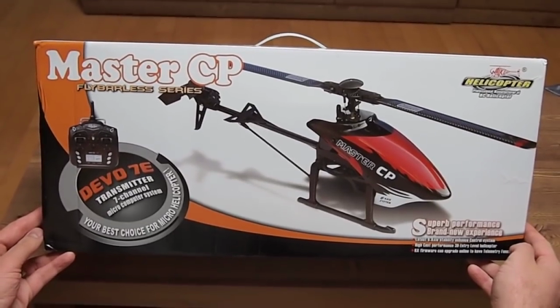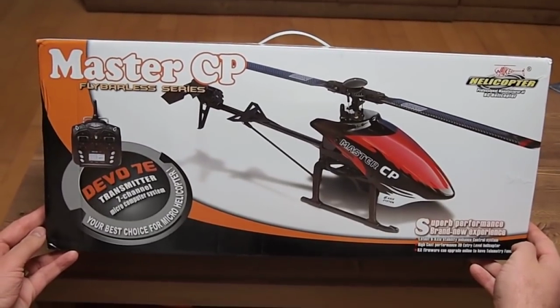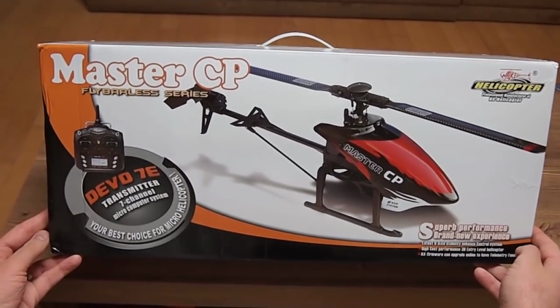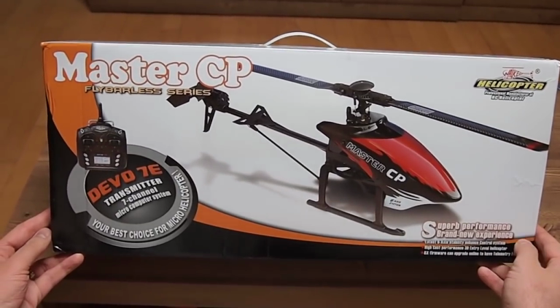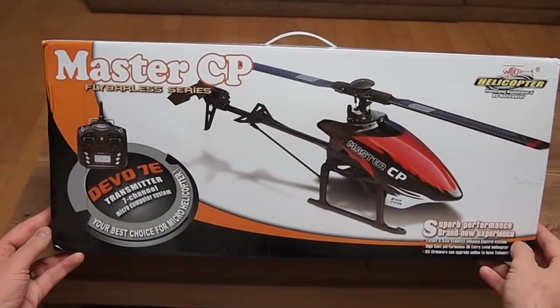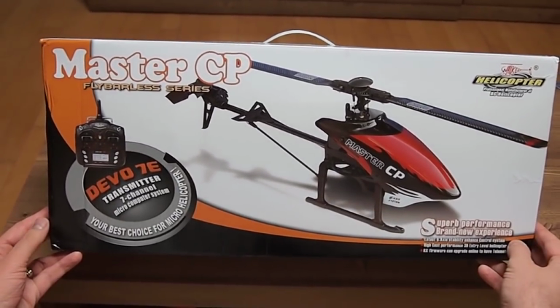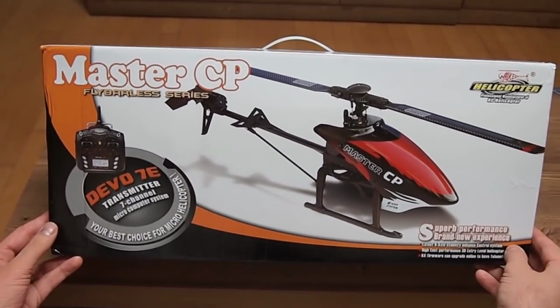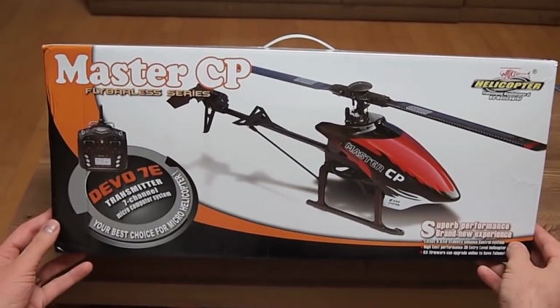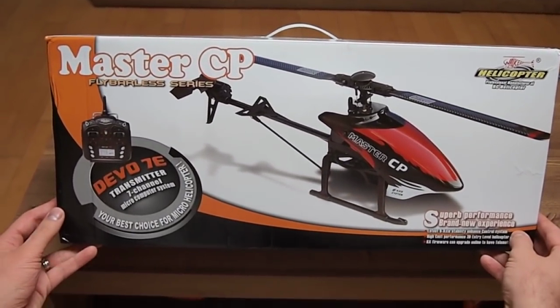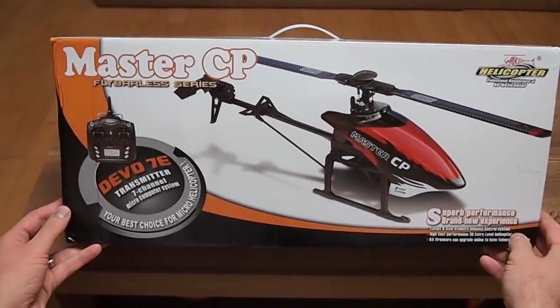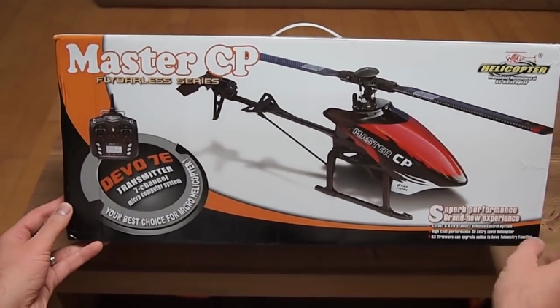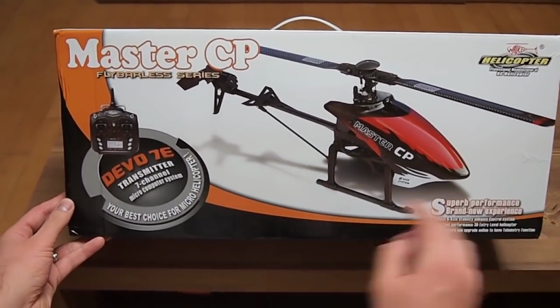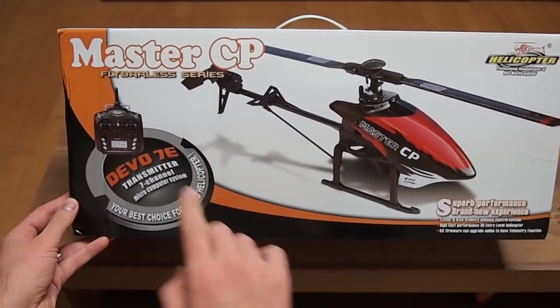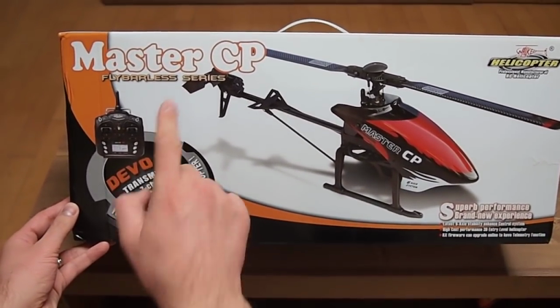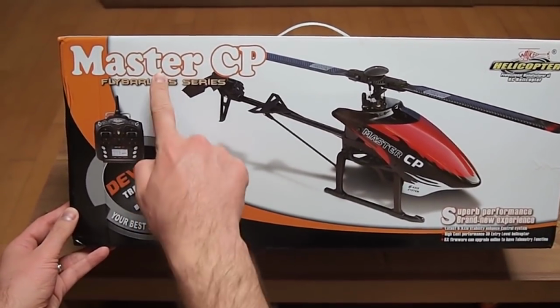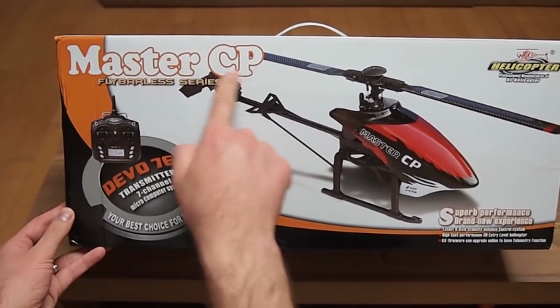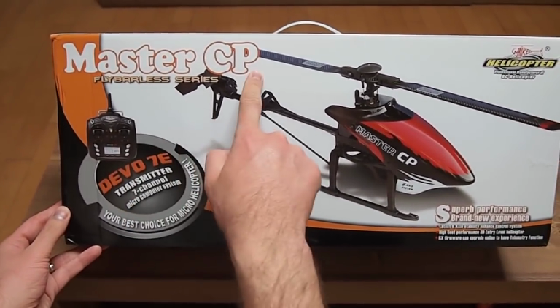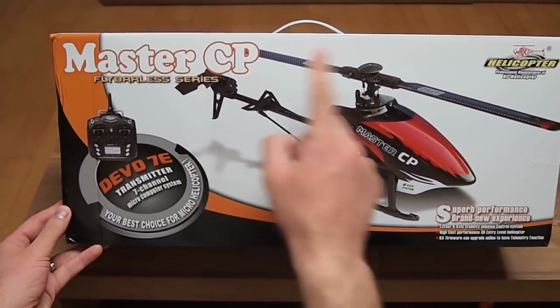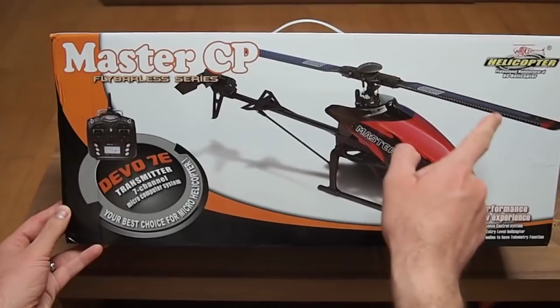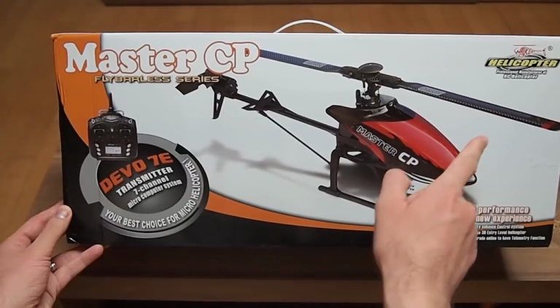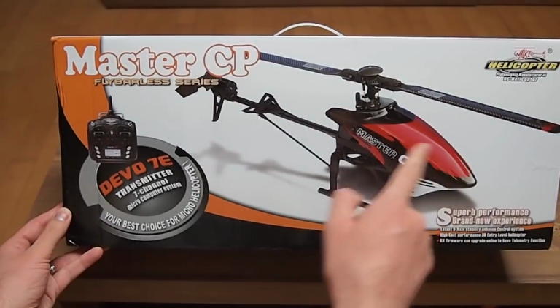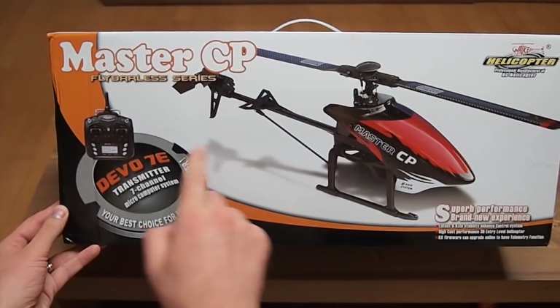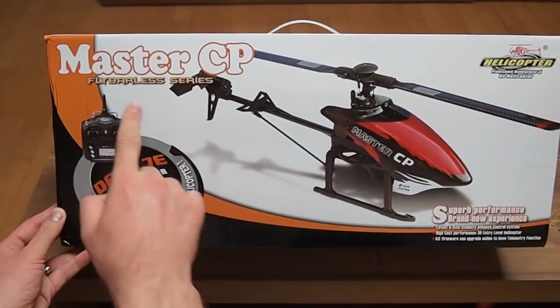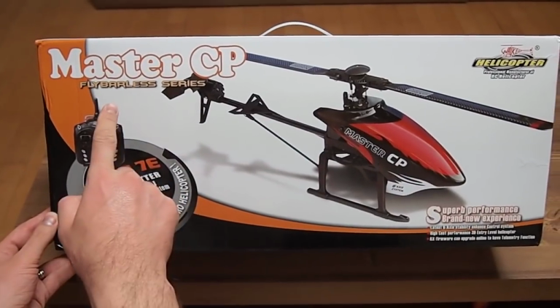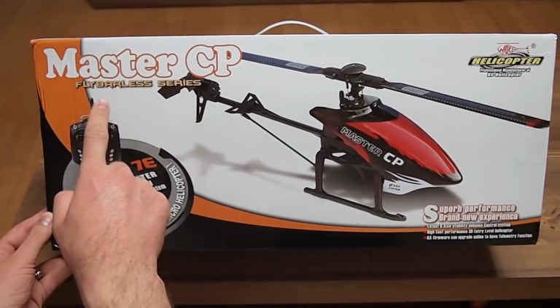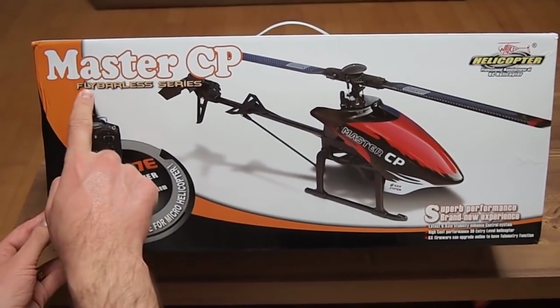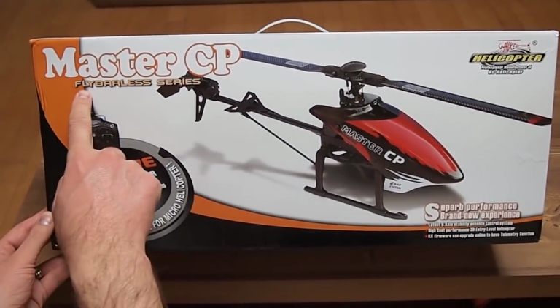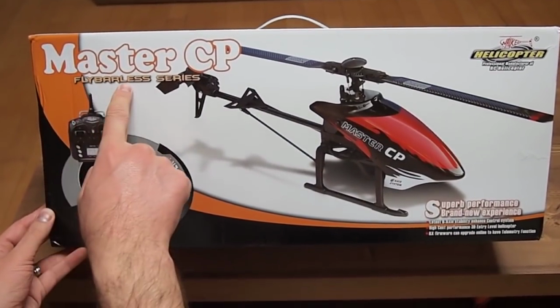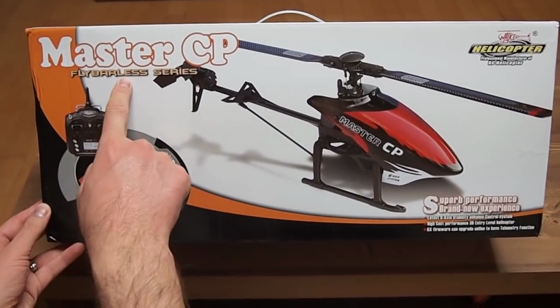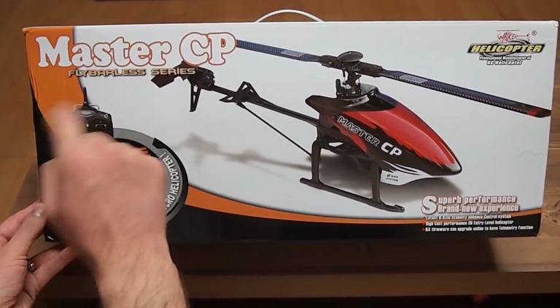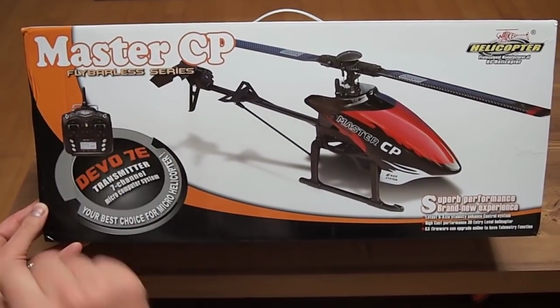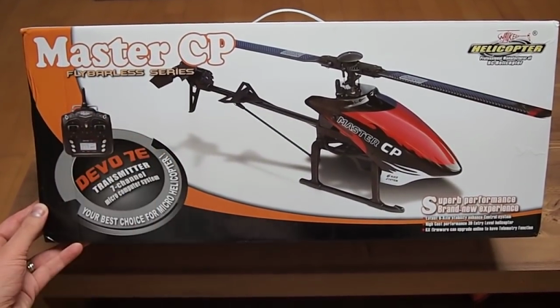Hello all and welcome to the unboxing of my new Master CP from Valkyra, which is my first flybarless helicopter.